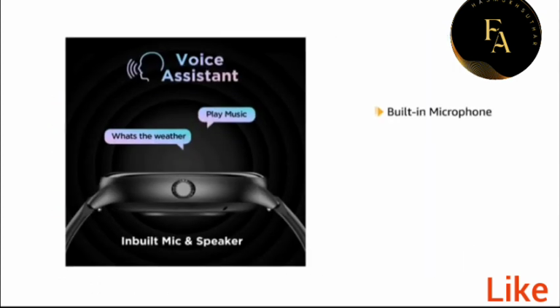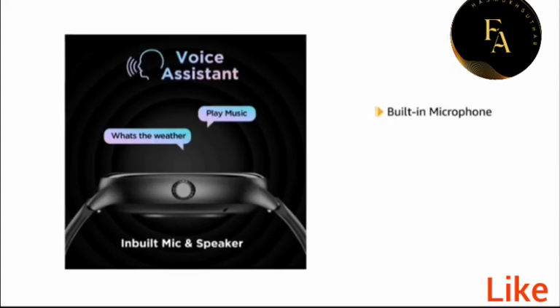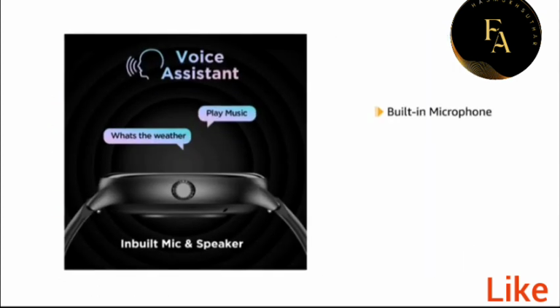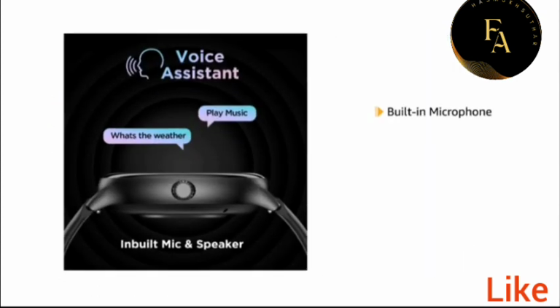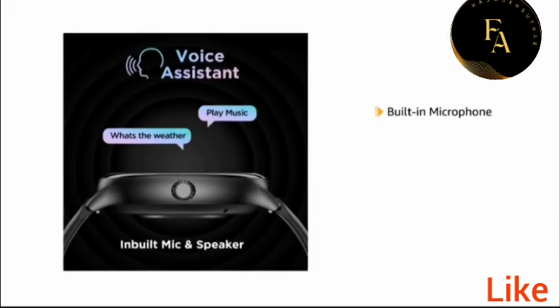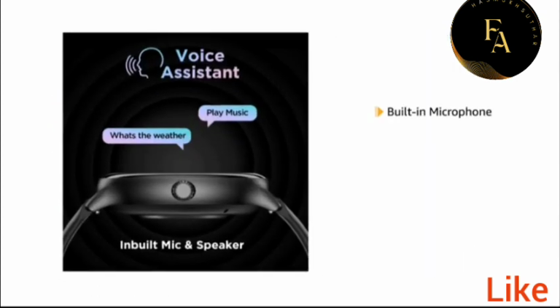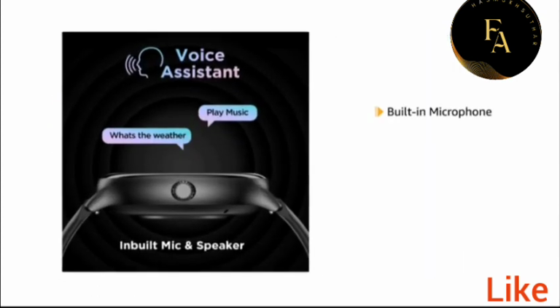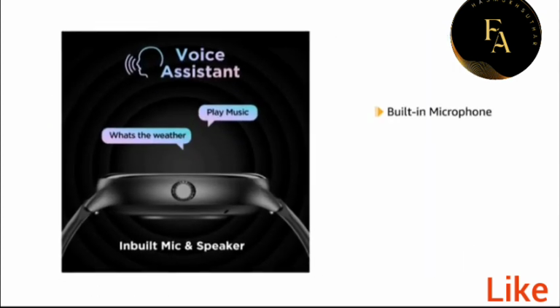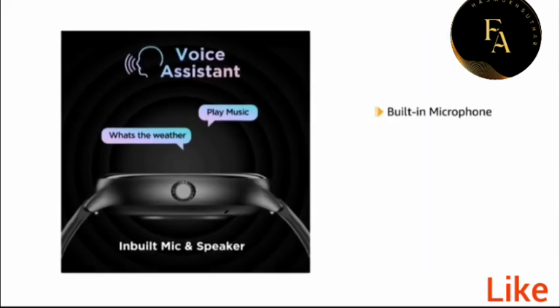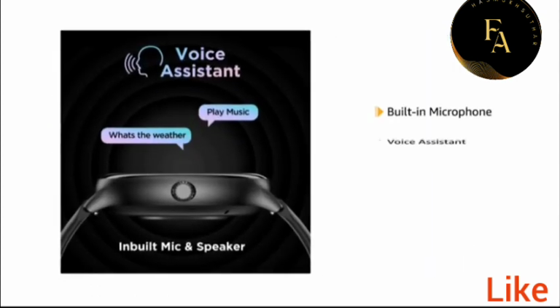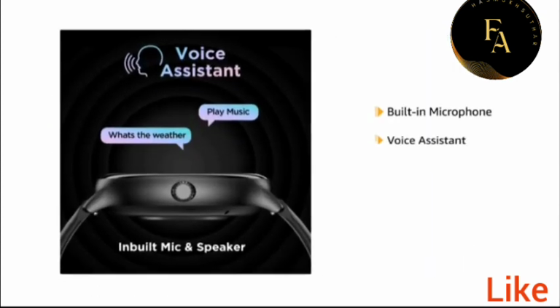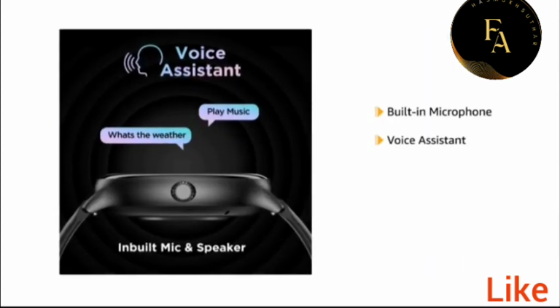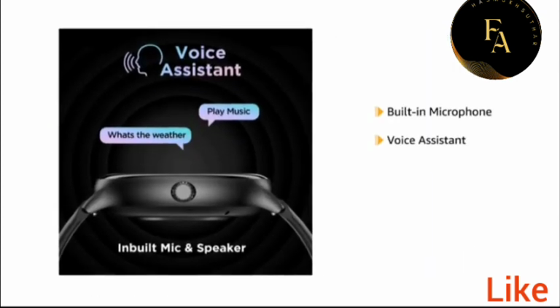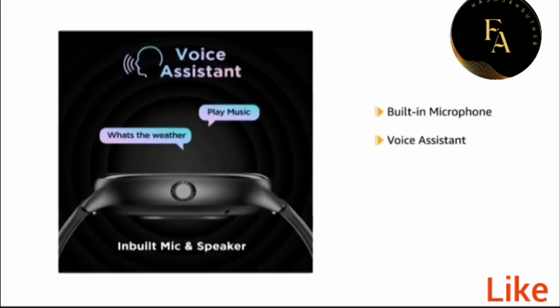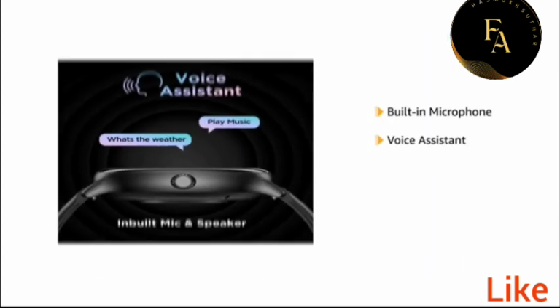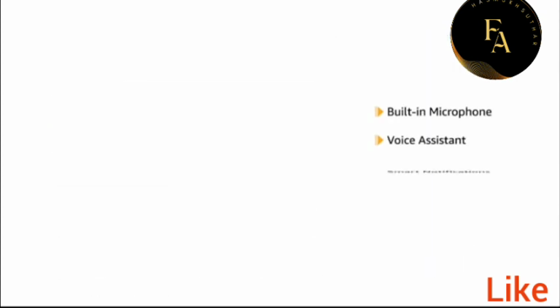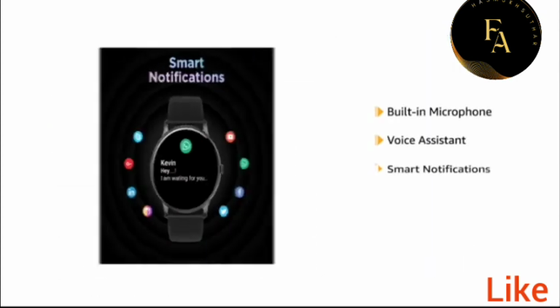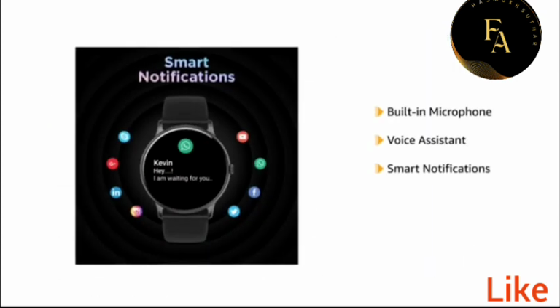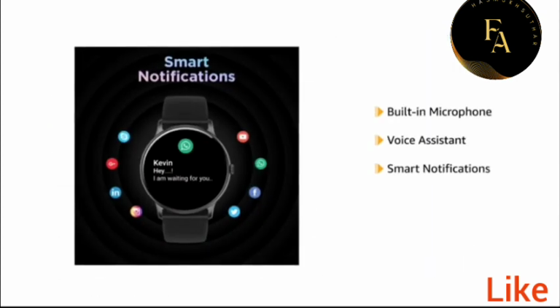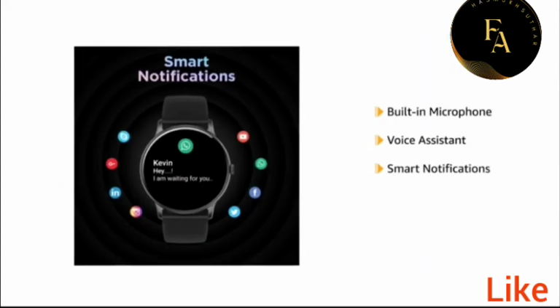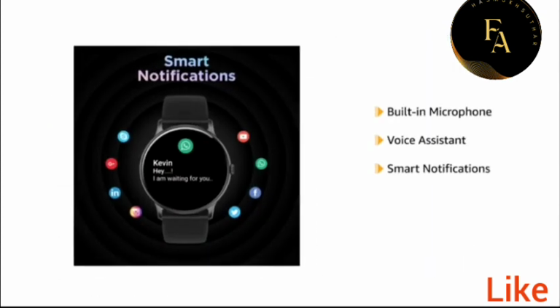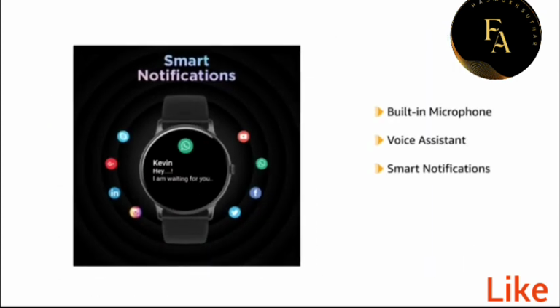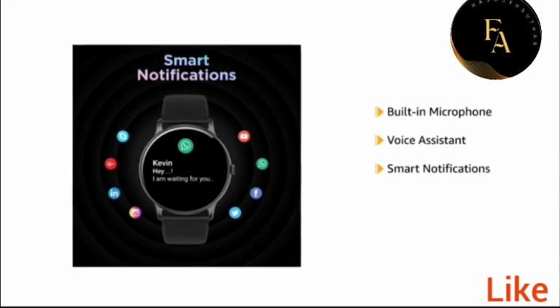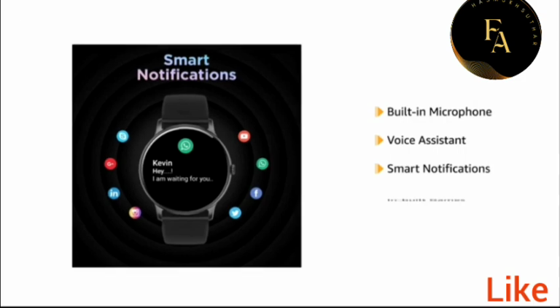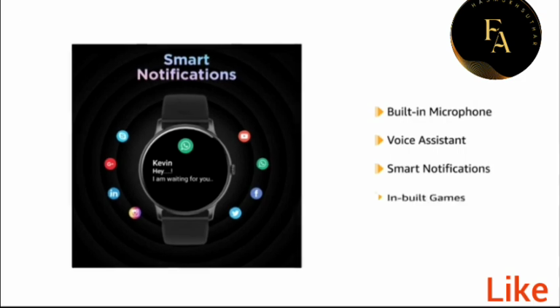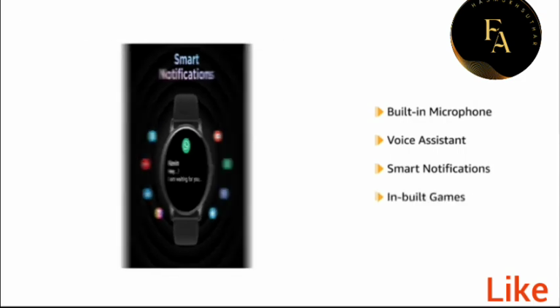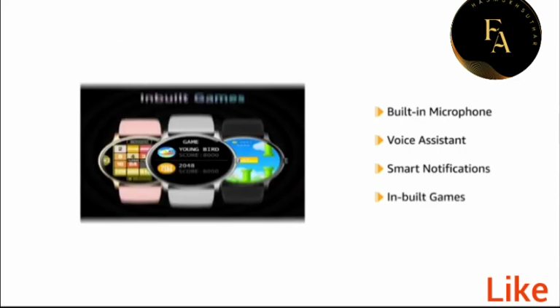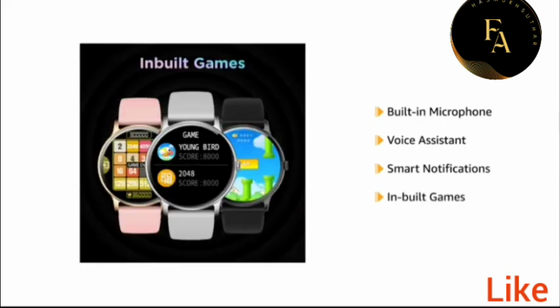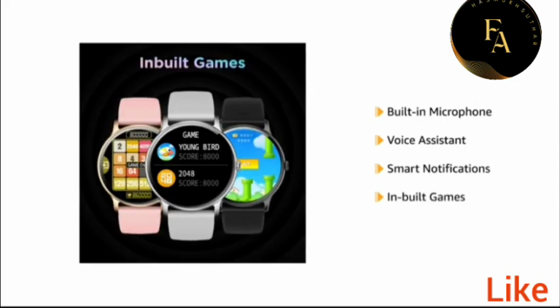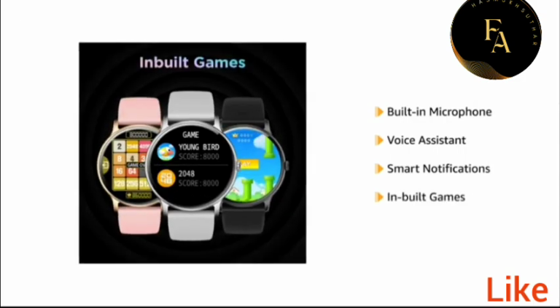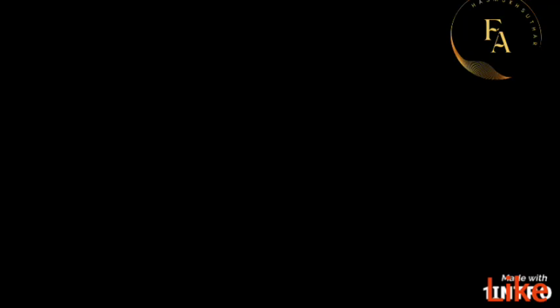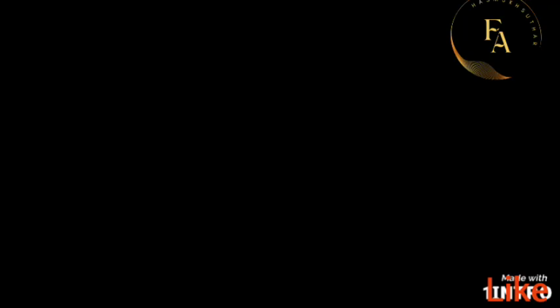It features a built-in microphone and voice assistant, smart notifications and internet connectivity.